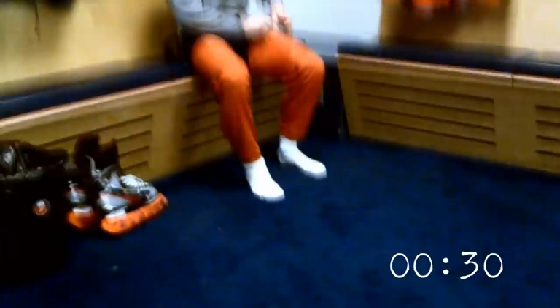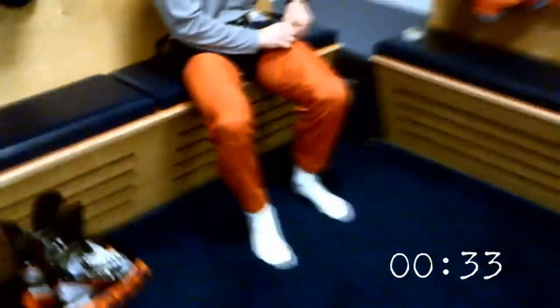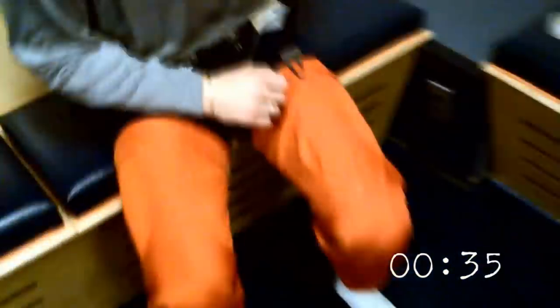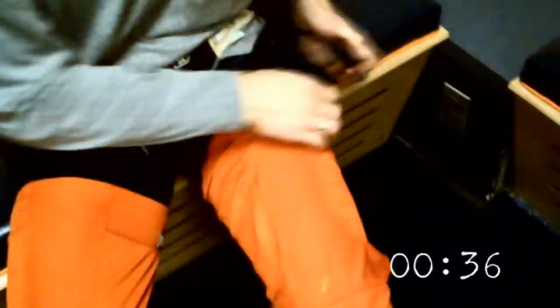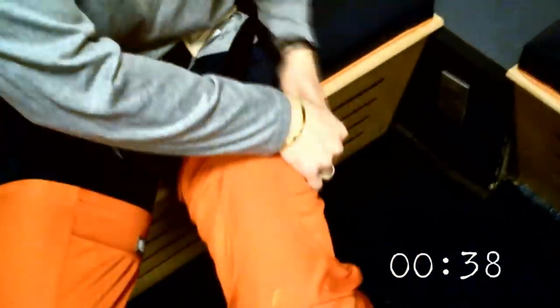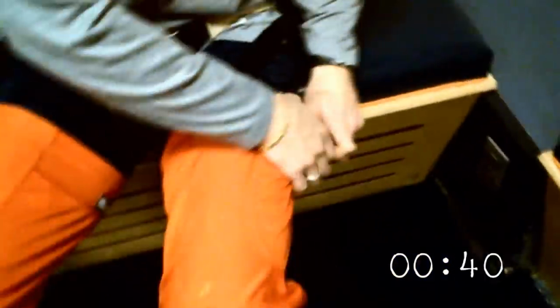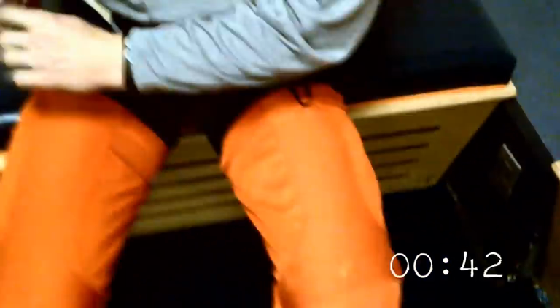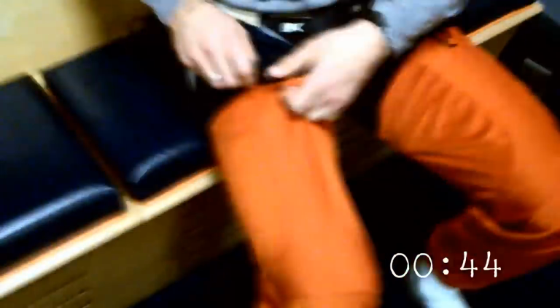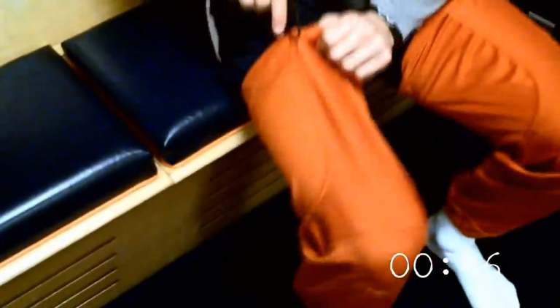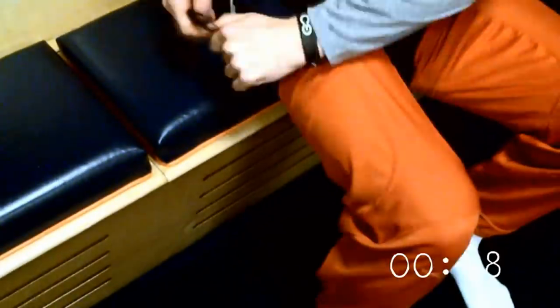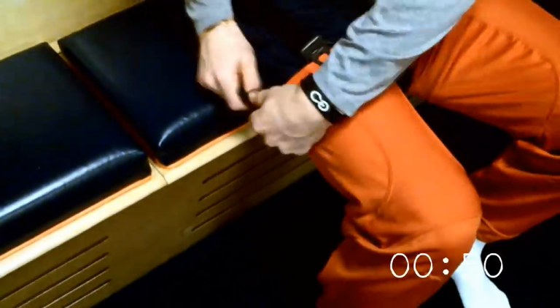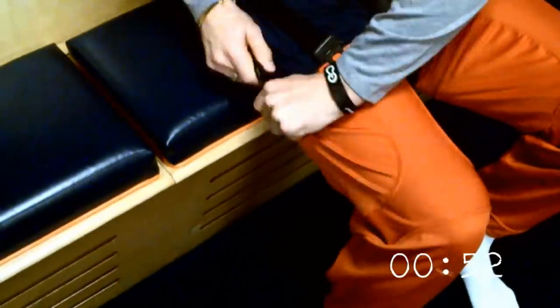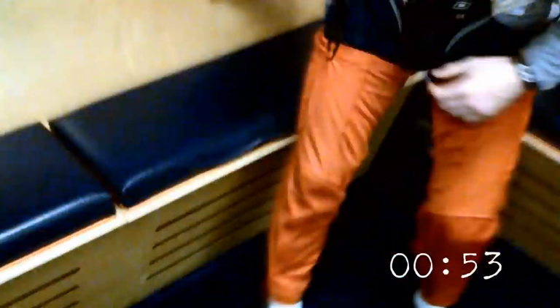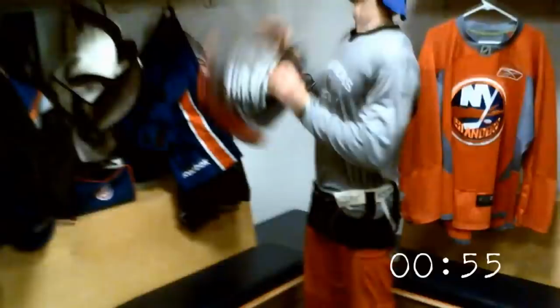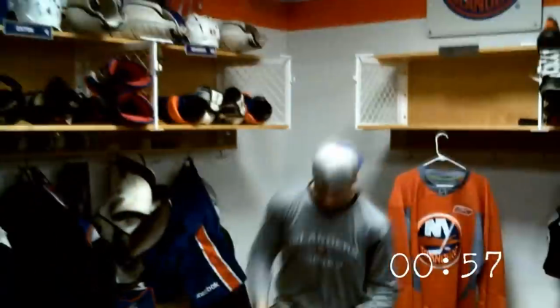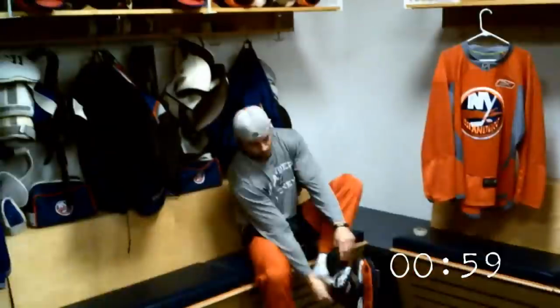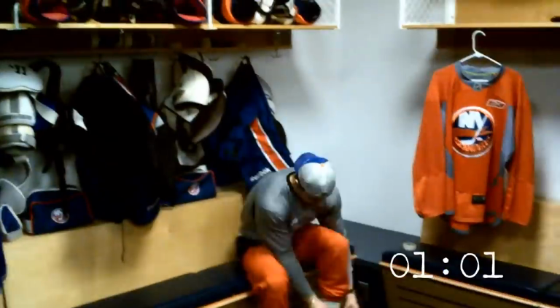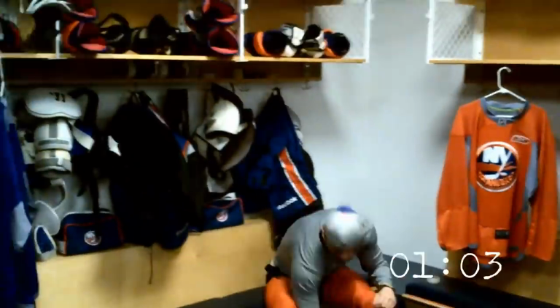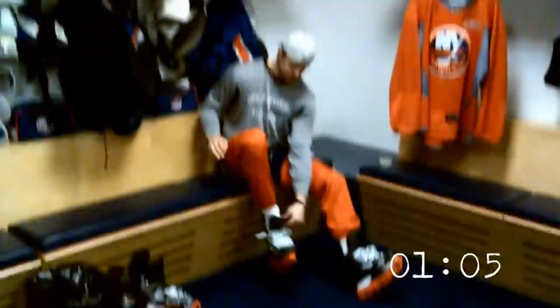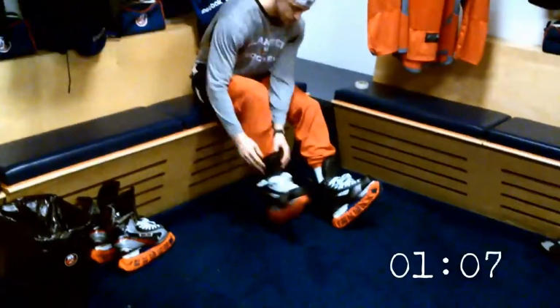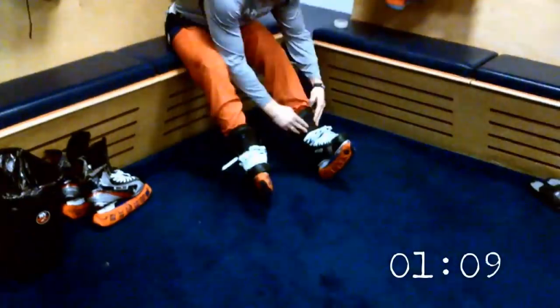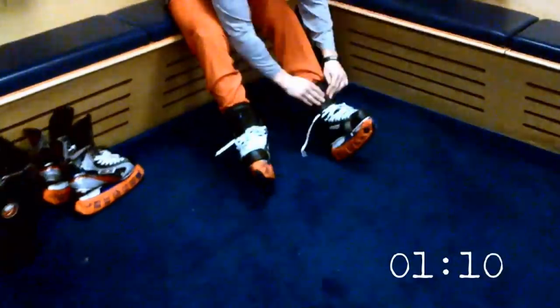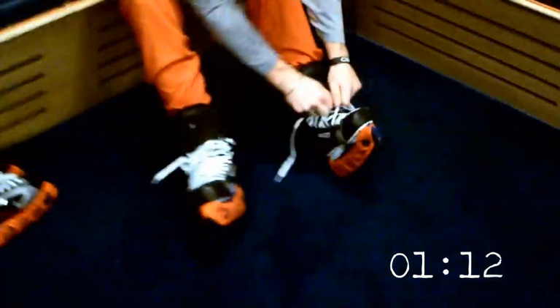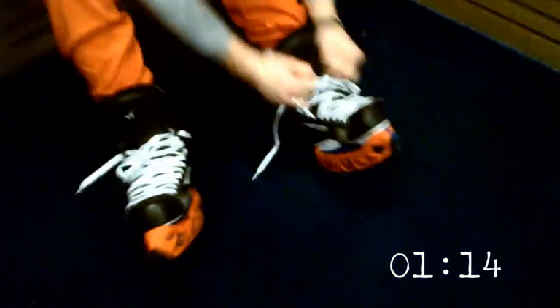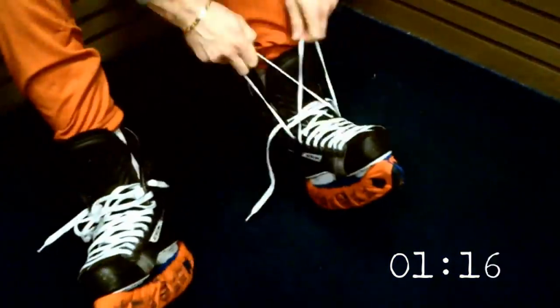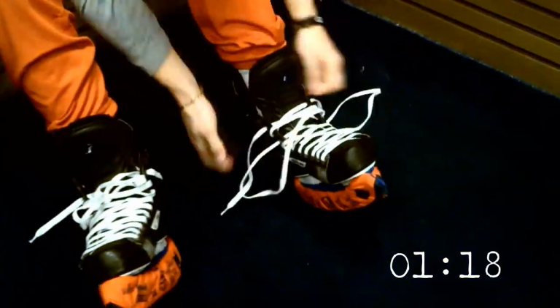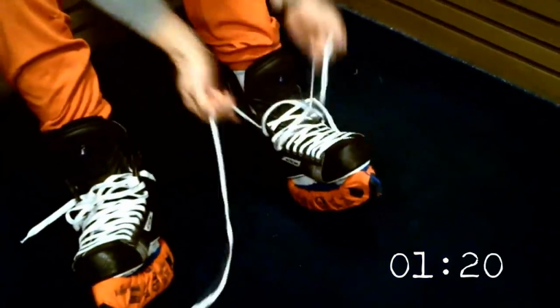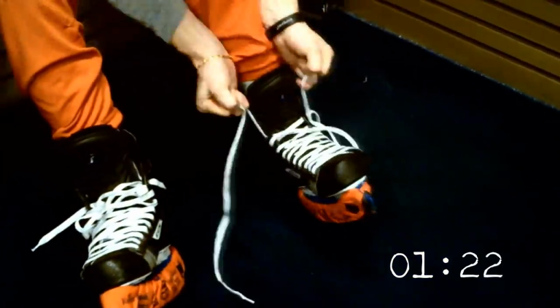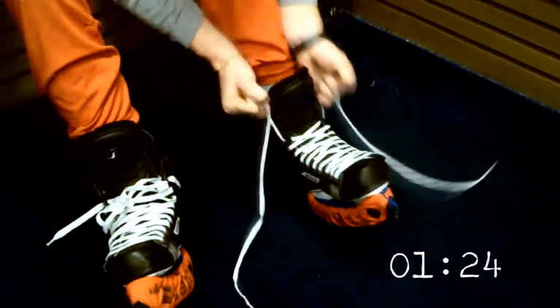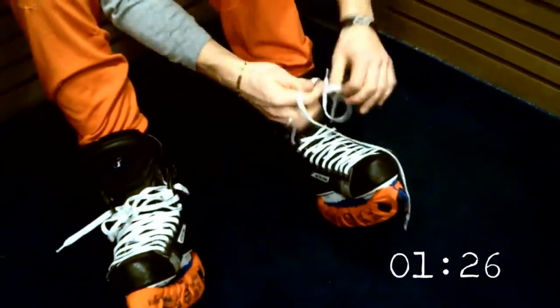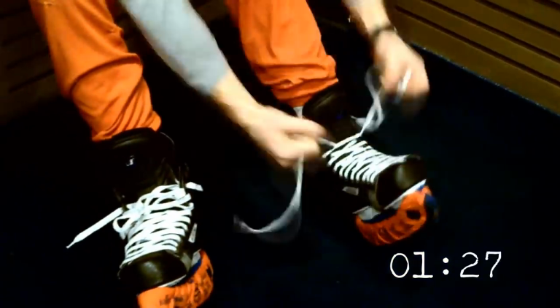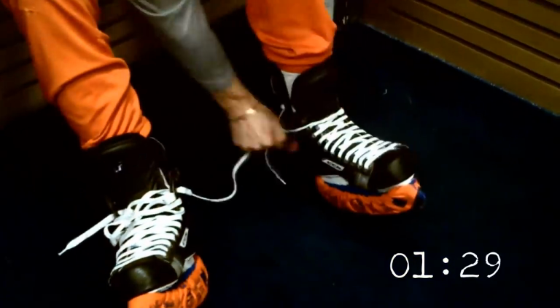I'll start it off. The first three things I usually put on are my jog, my socks and my skates.